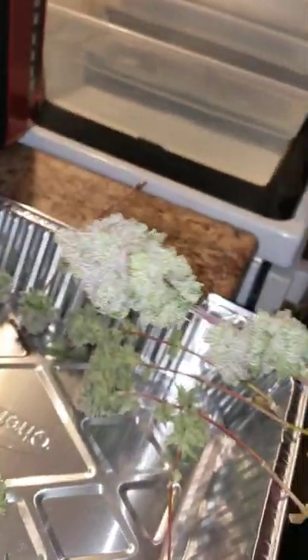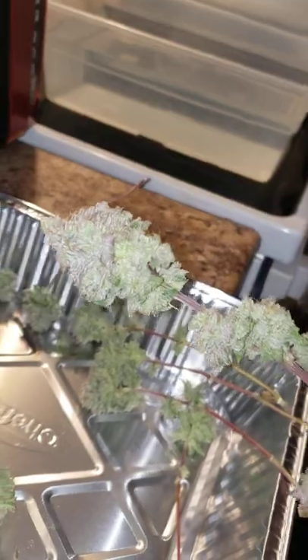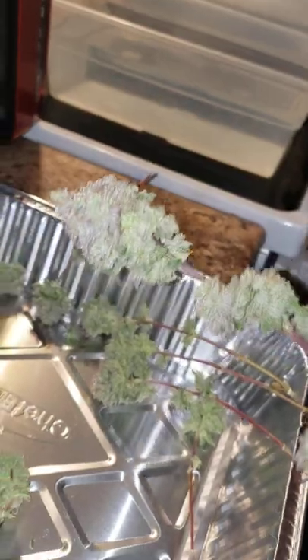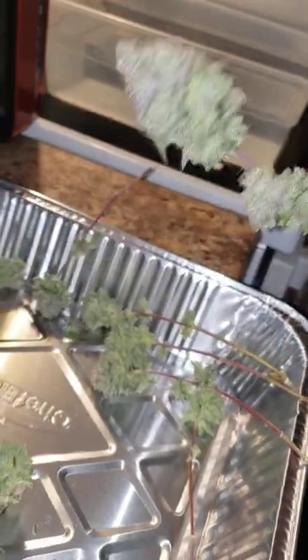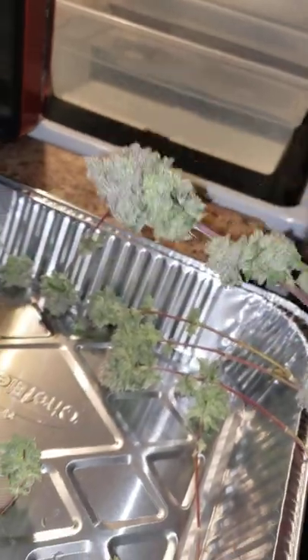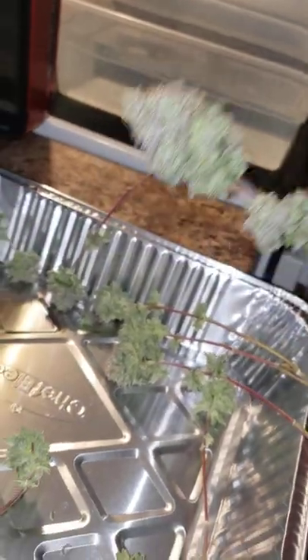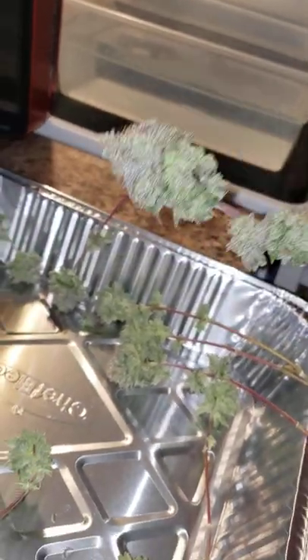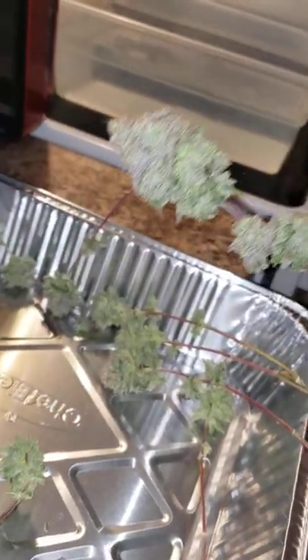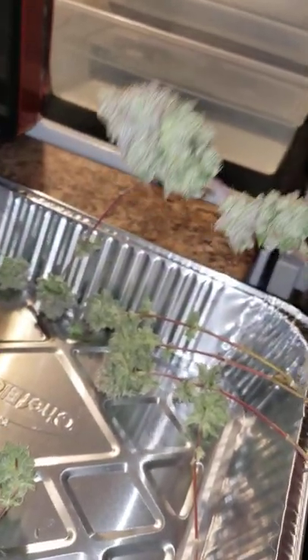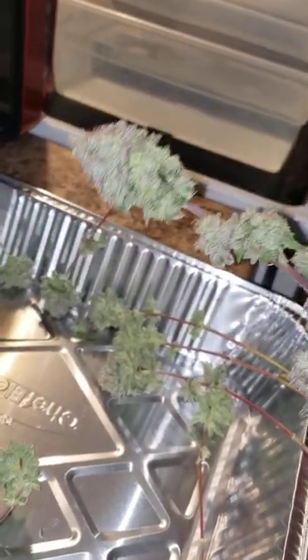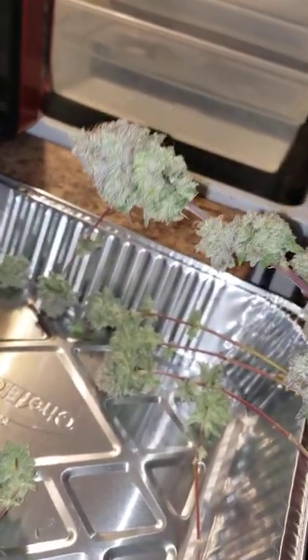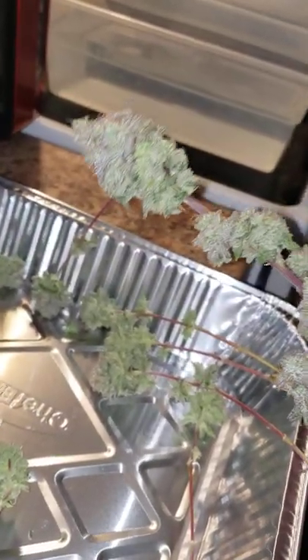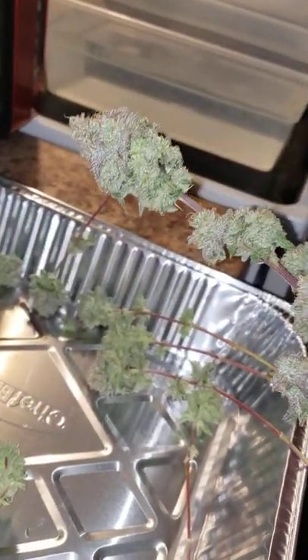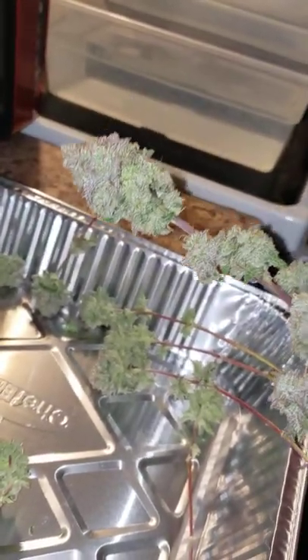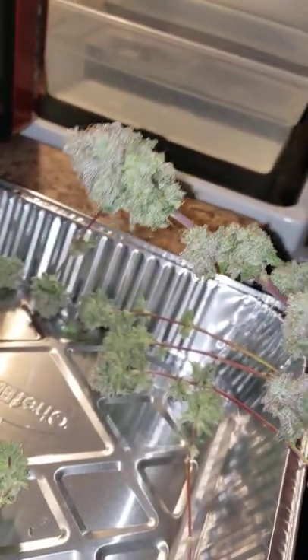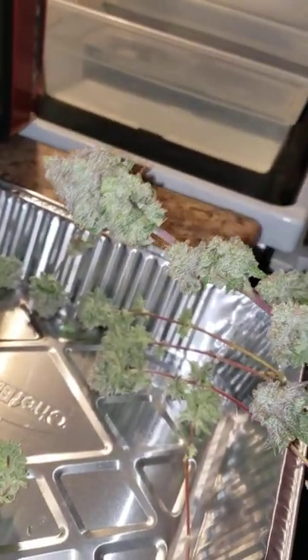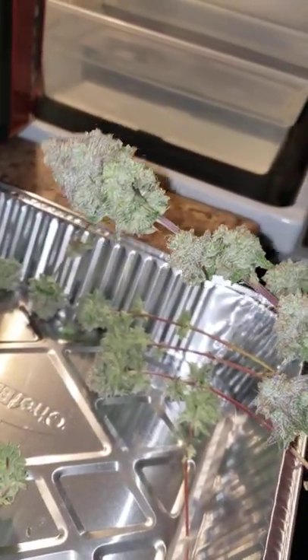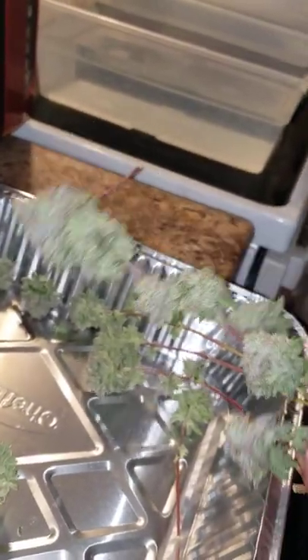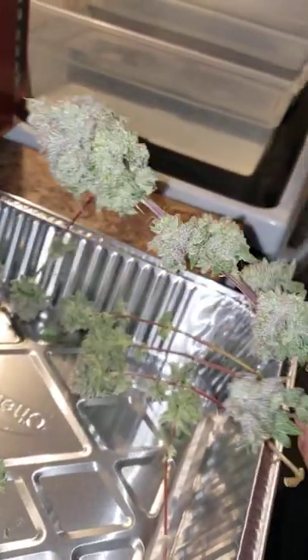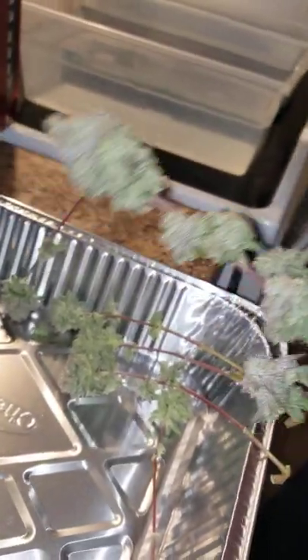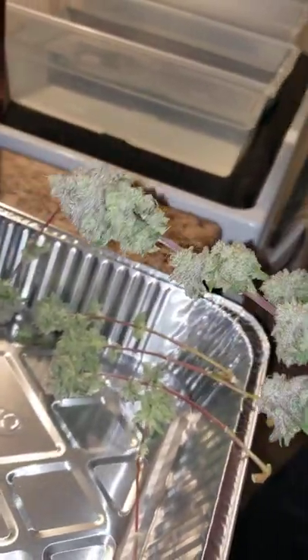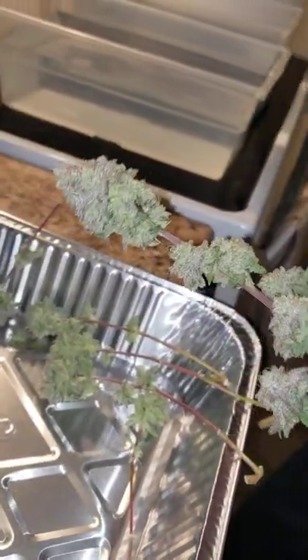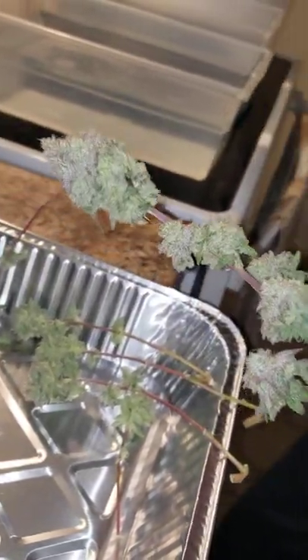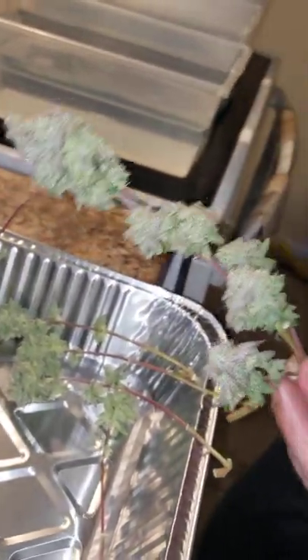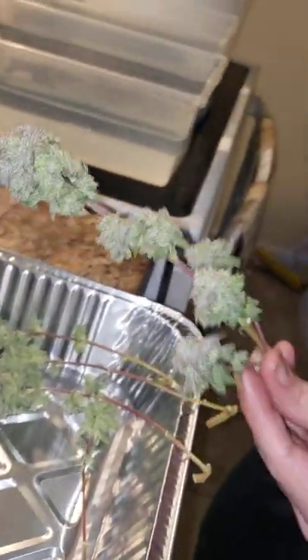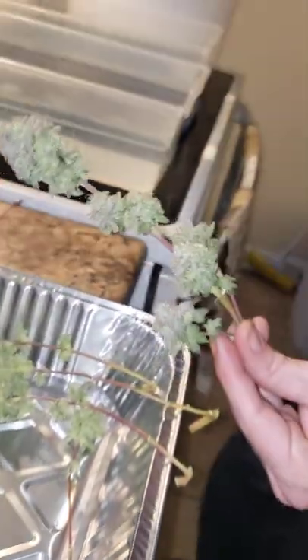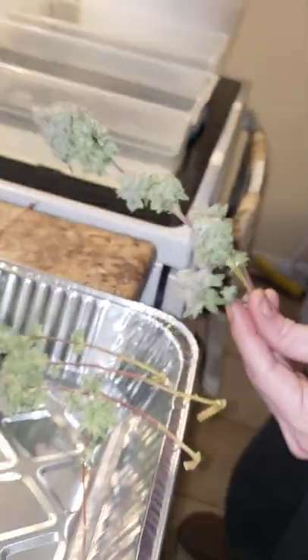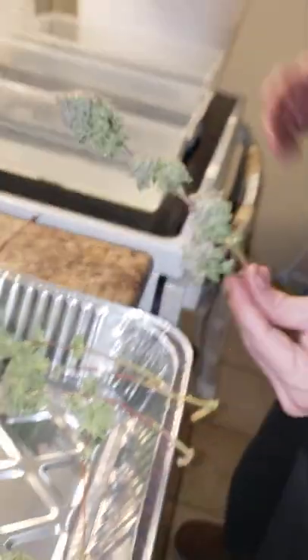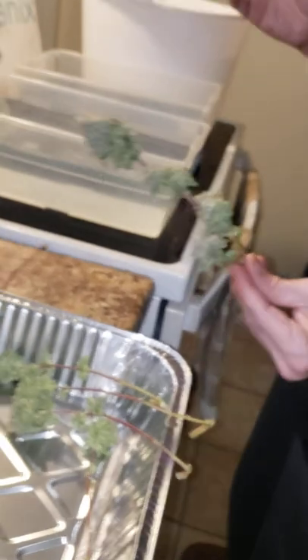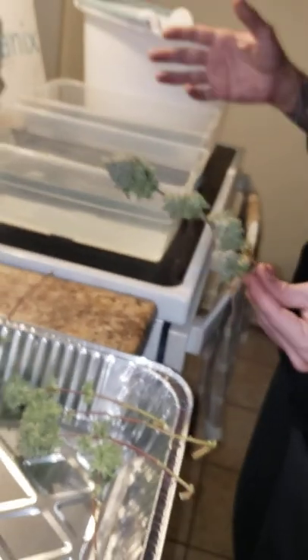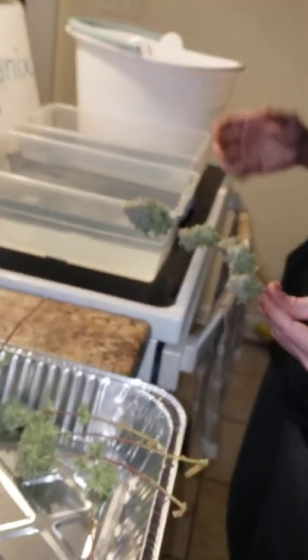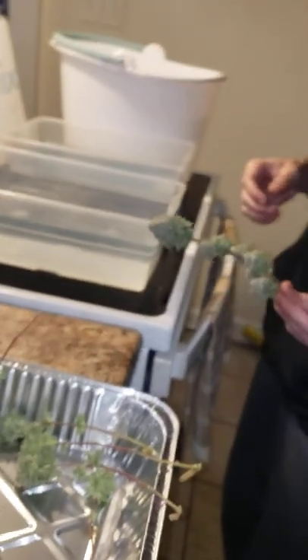A lot of people are worried about washing their buds, like, 'Why am I gonna dip it in water and ruin it?' So check it out.